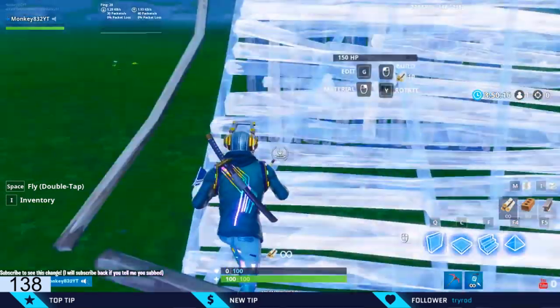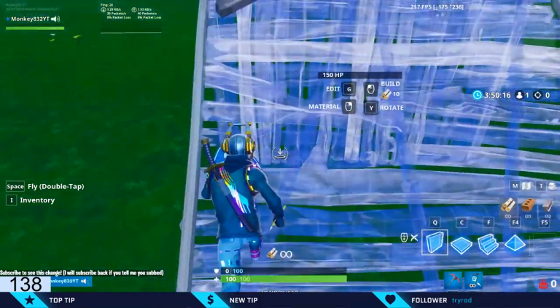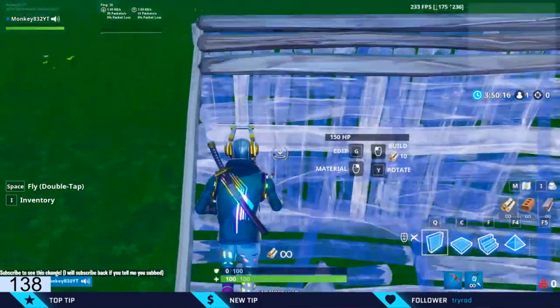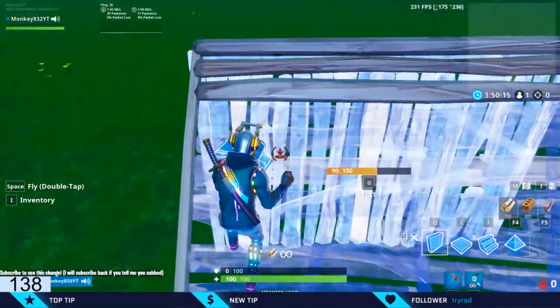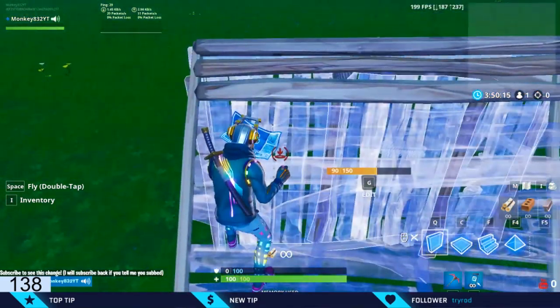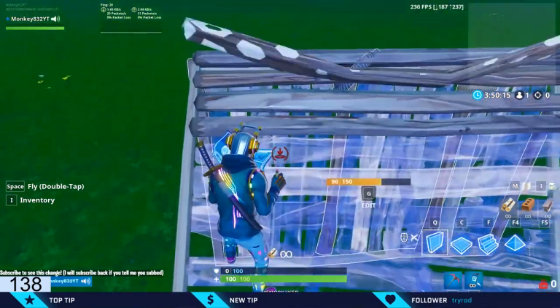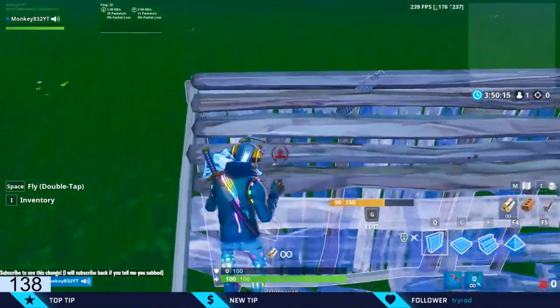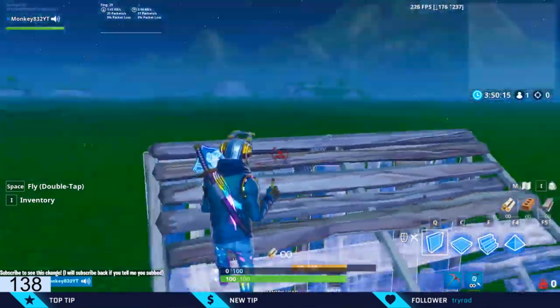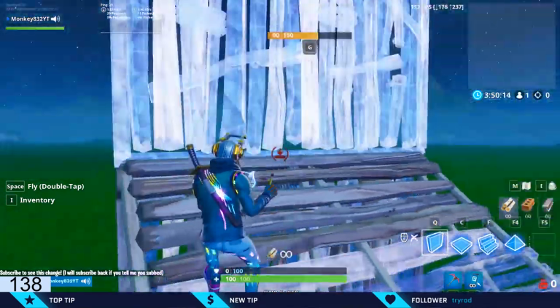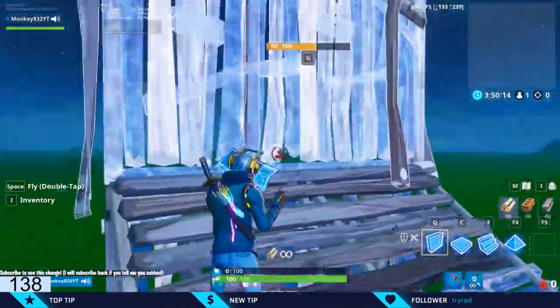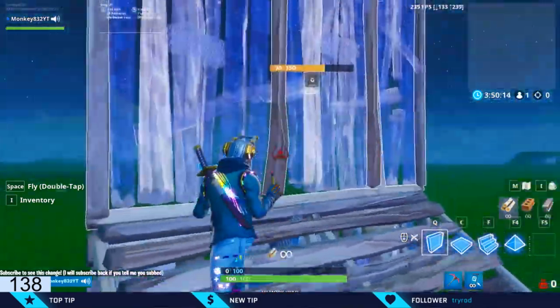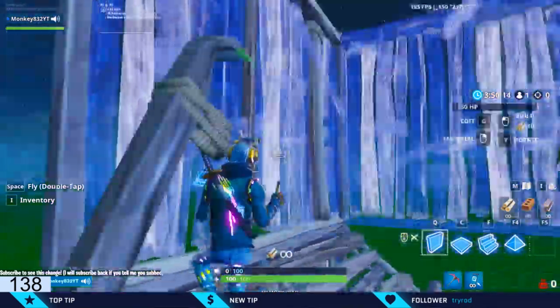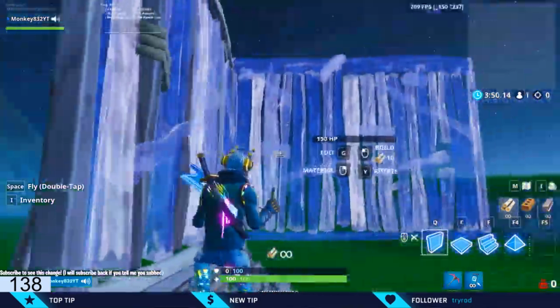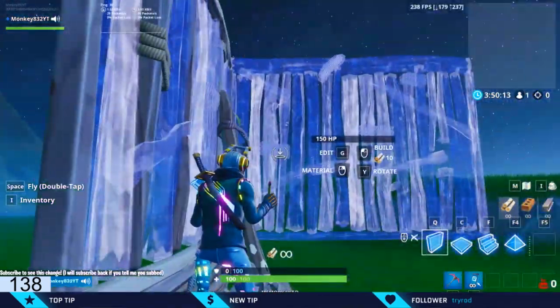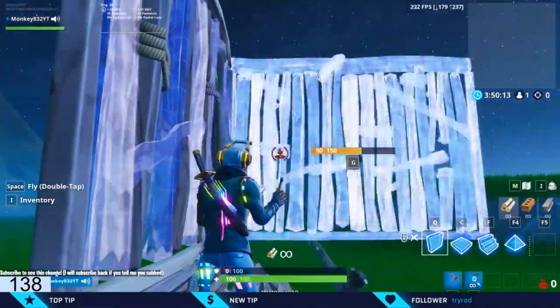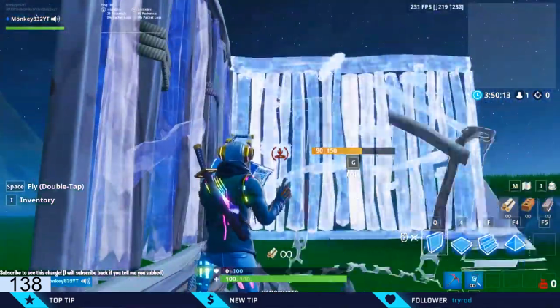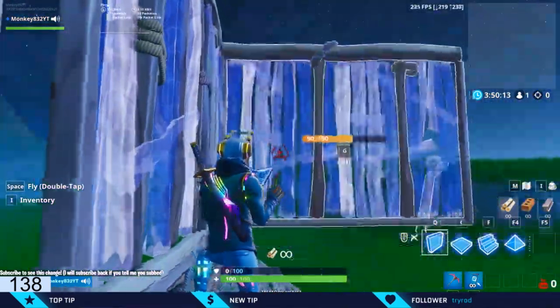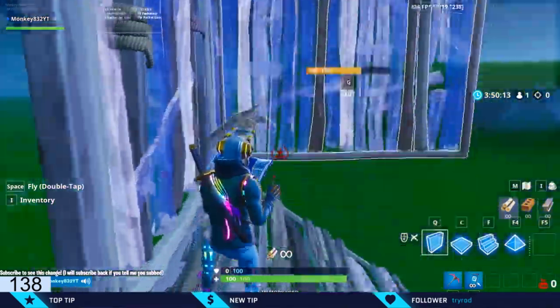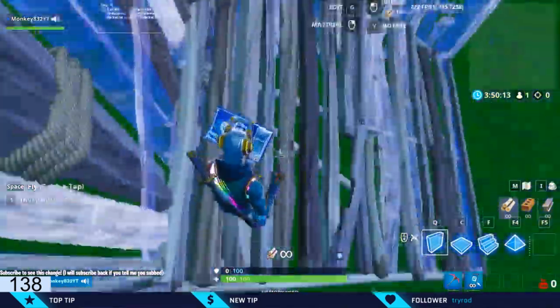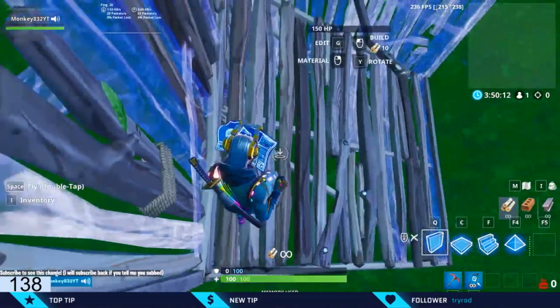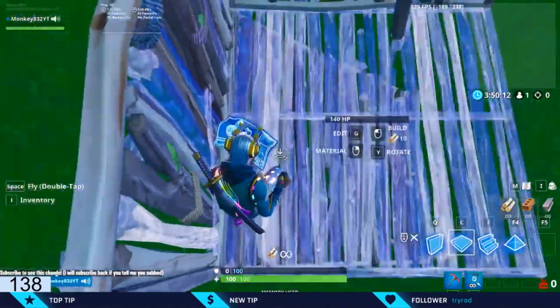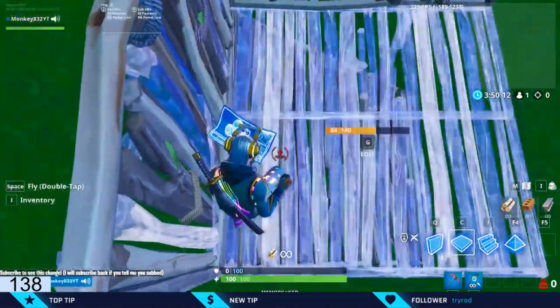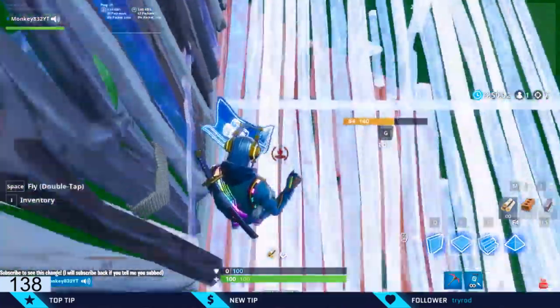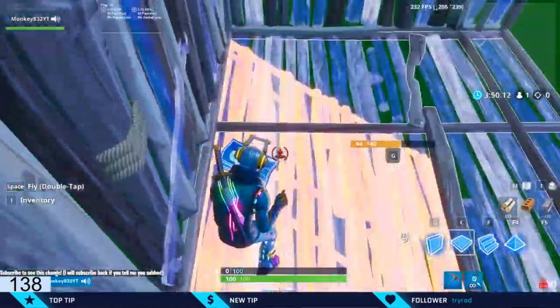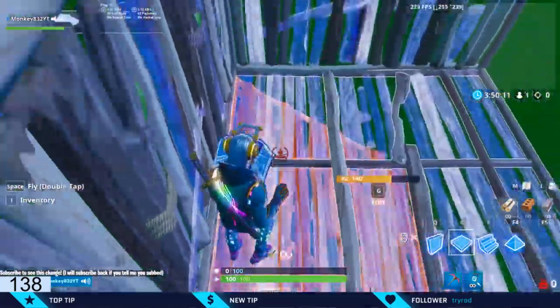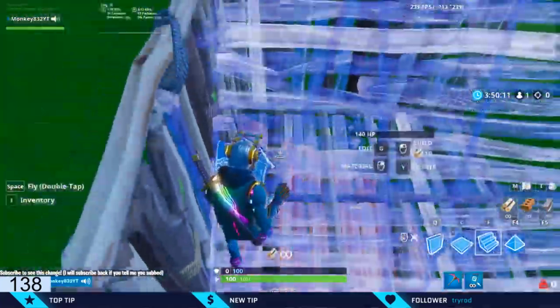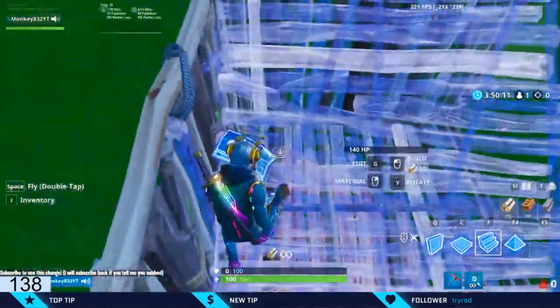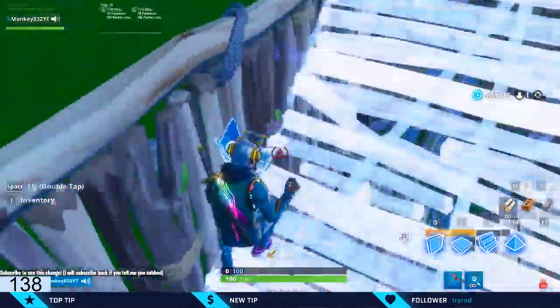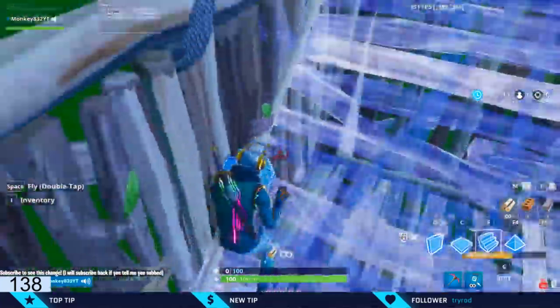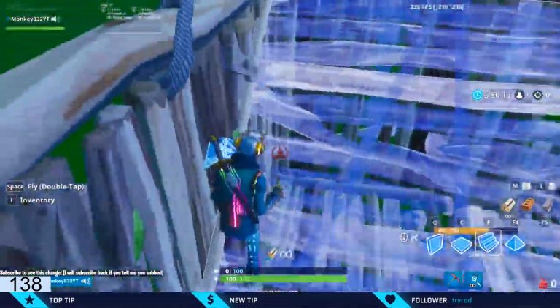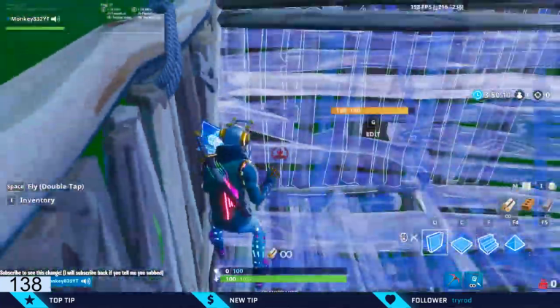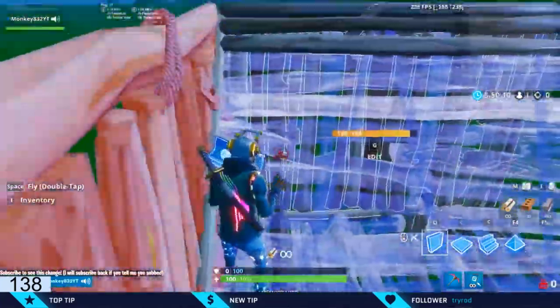So first place a stair, then a wall, then another wall, then another wall like this, then a floor, then a stair.